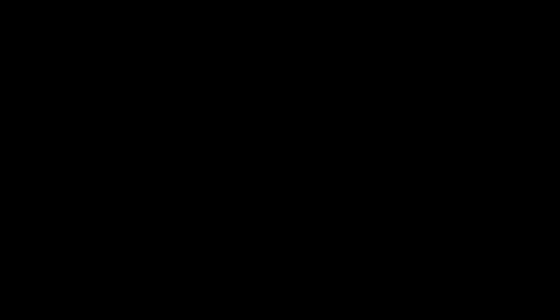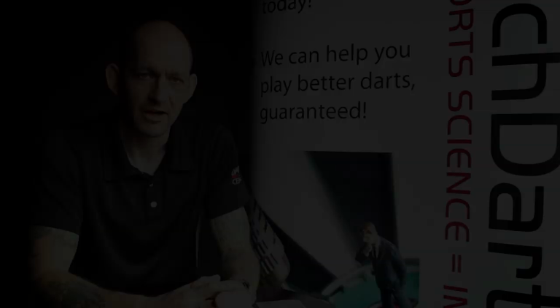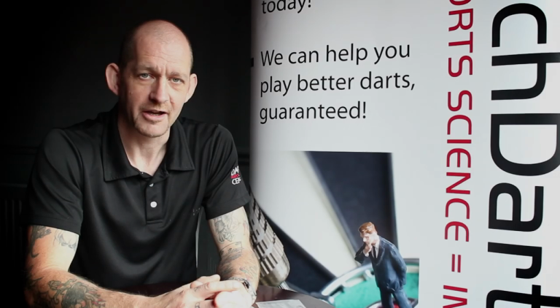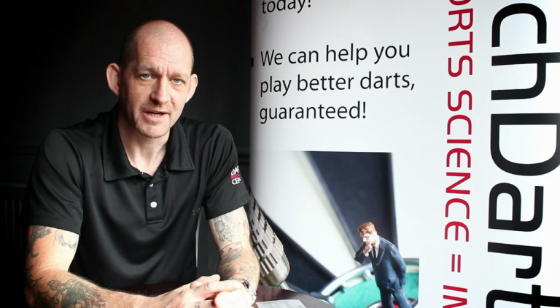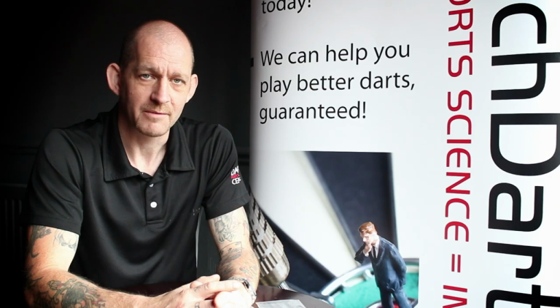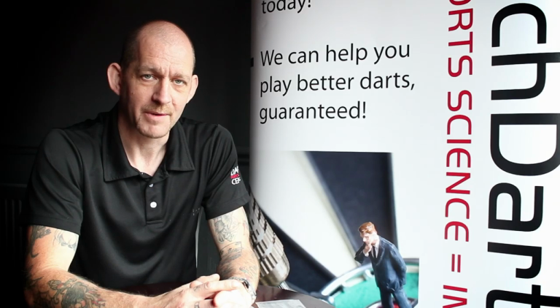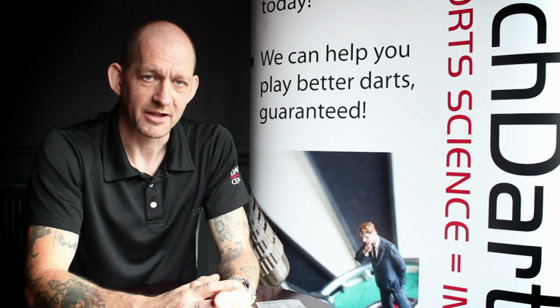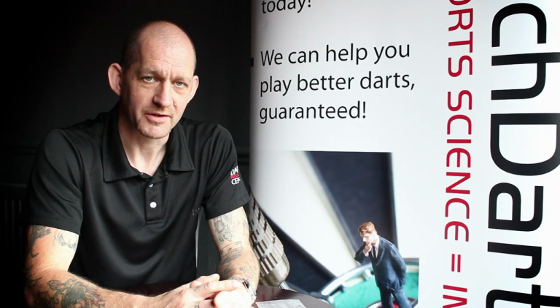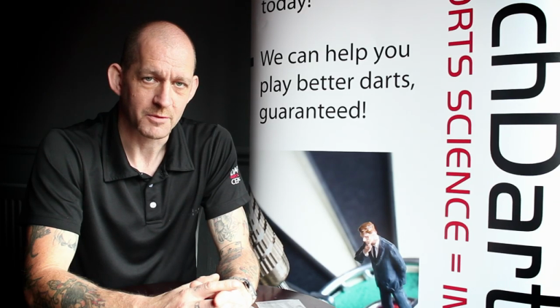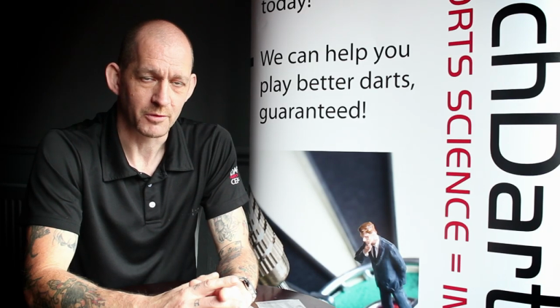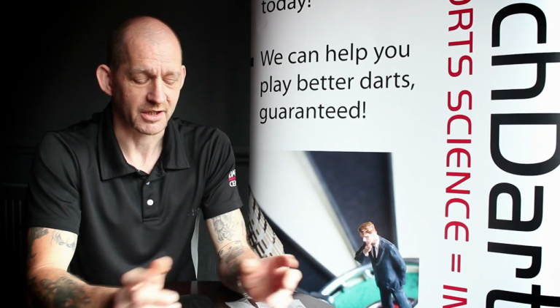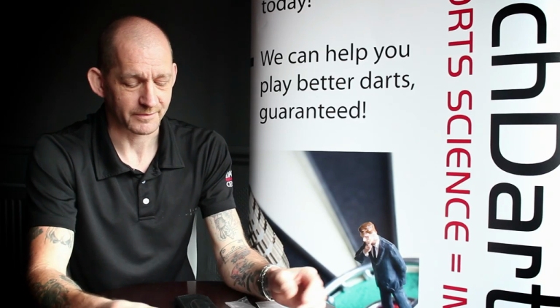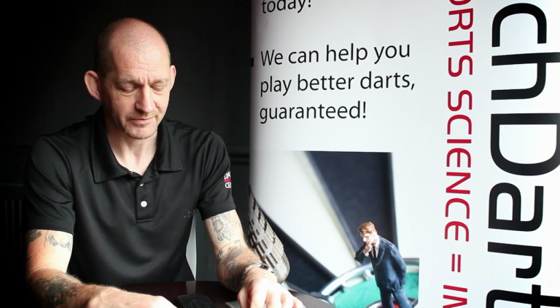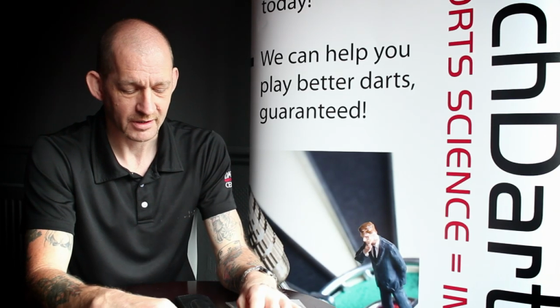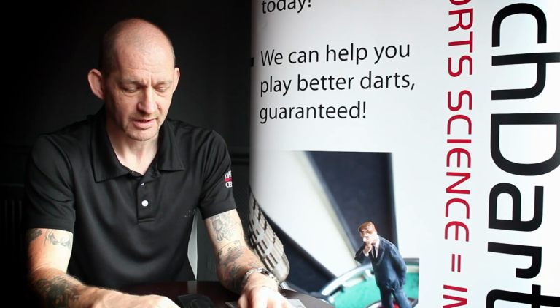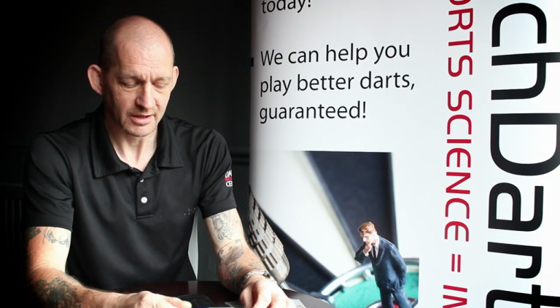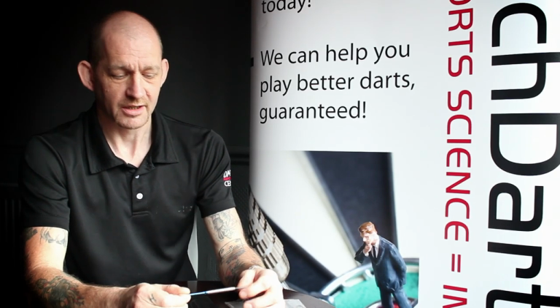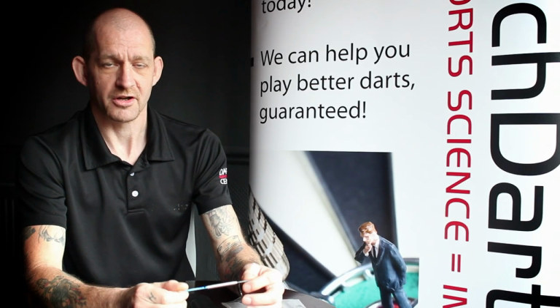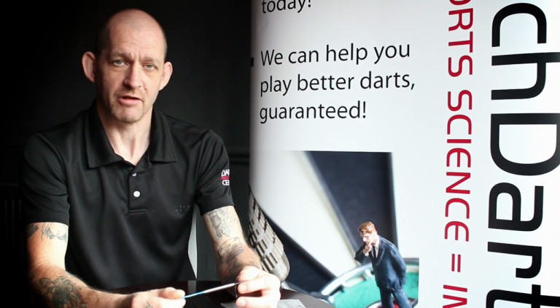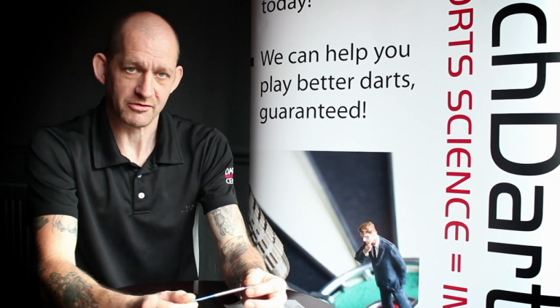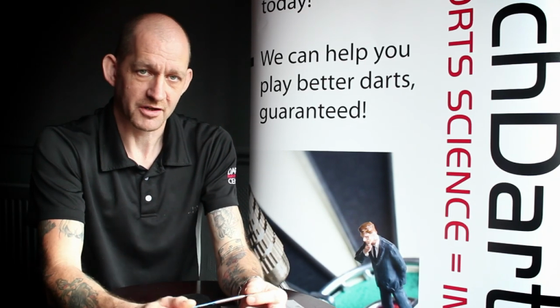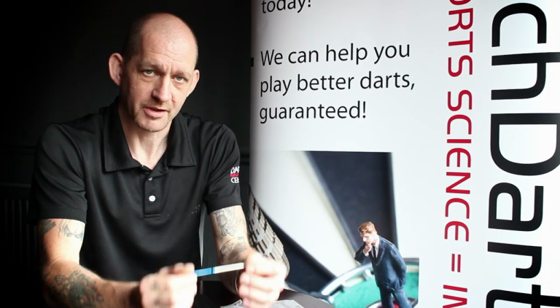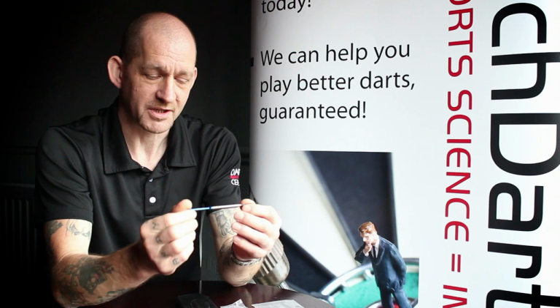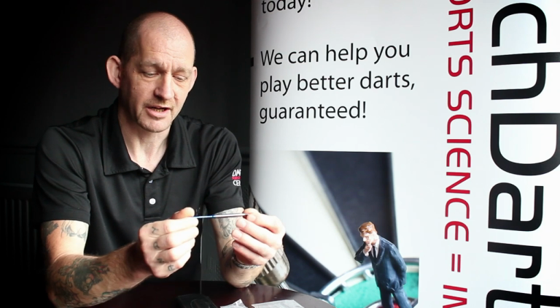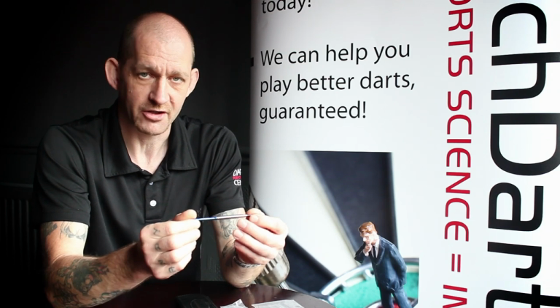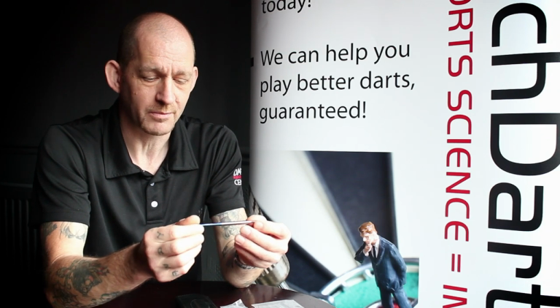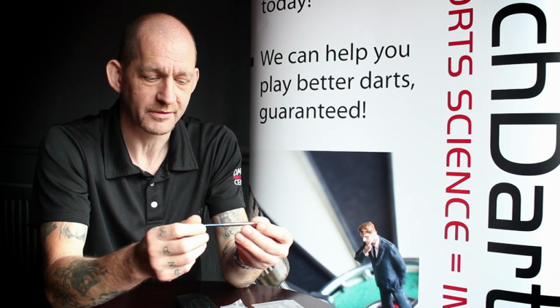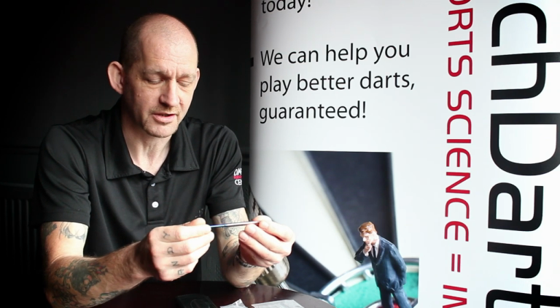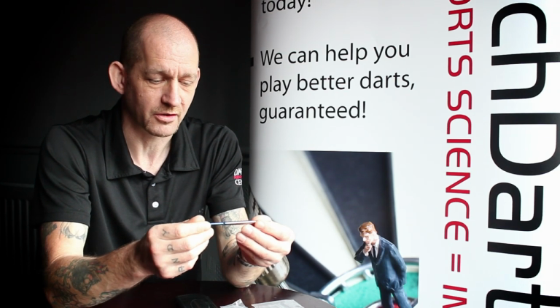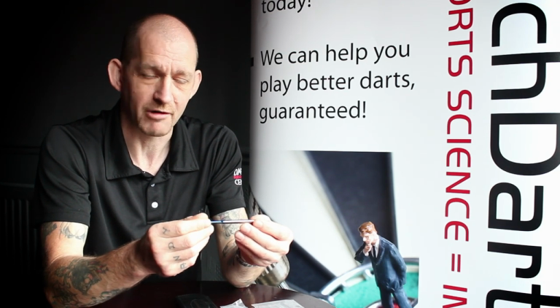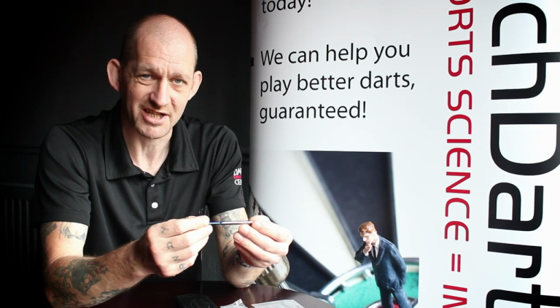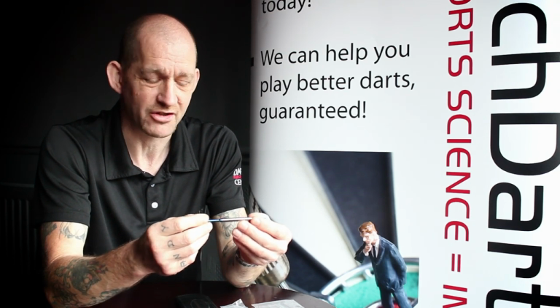Hi, I'm Andy, the biomechanist for the Dart's Performance Centre. This is a new range of darts that we're going to be selling in our shop. It's called the Razor's Edge.